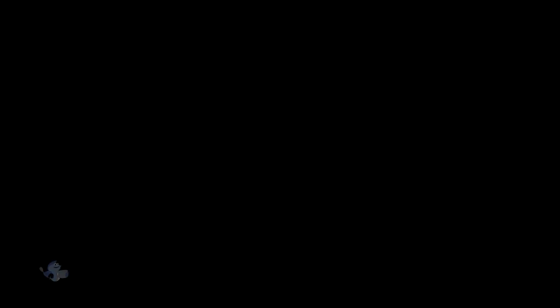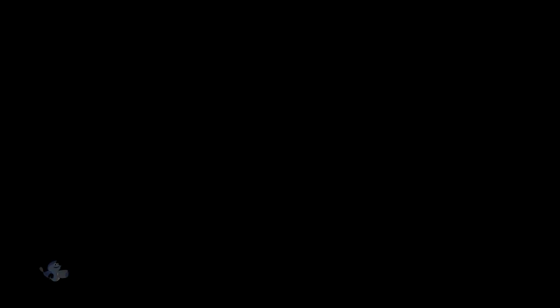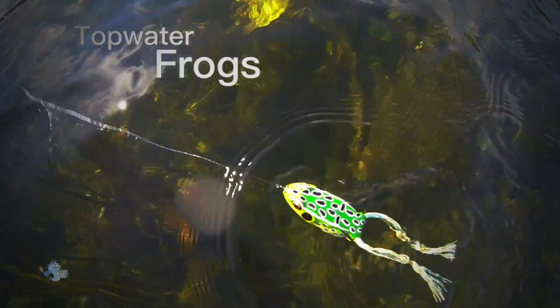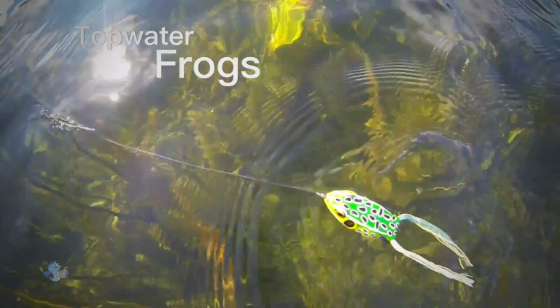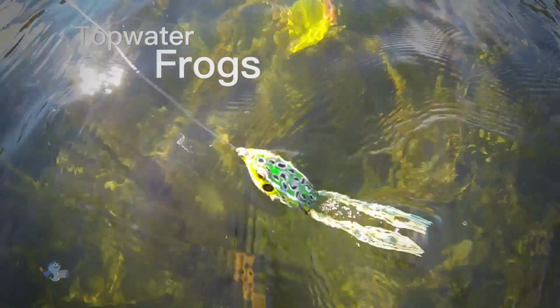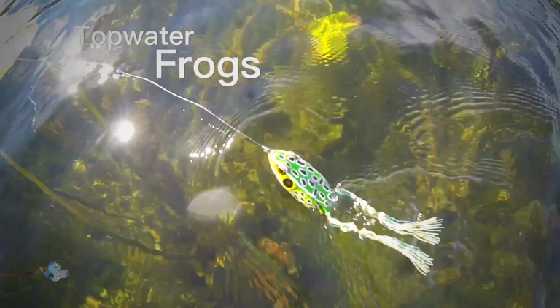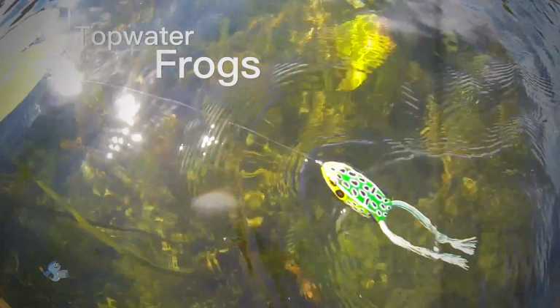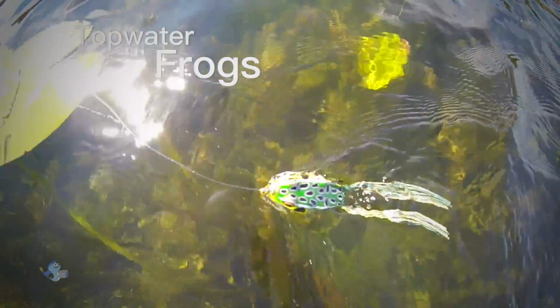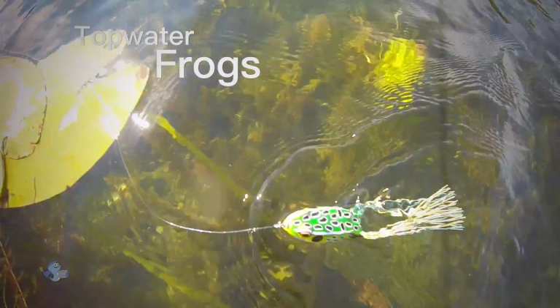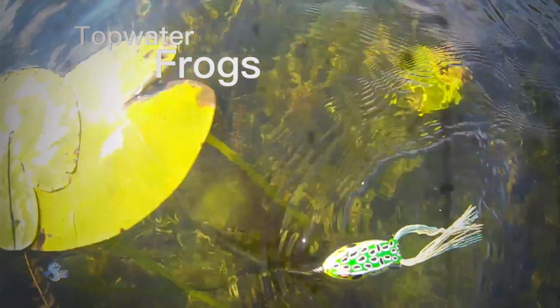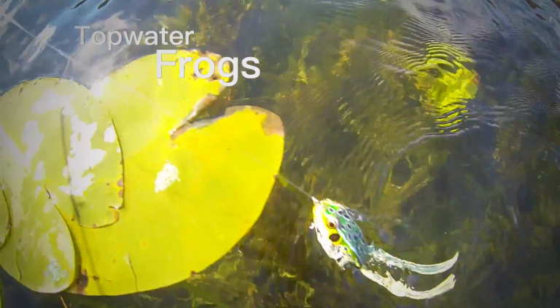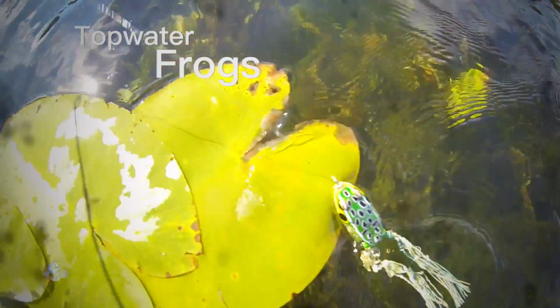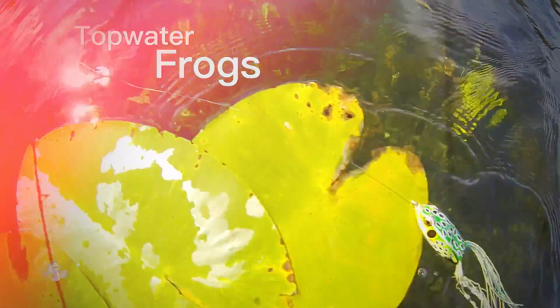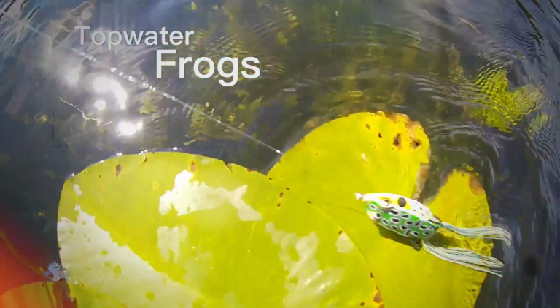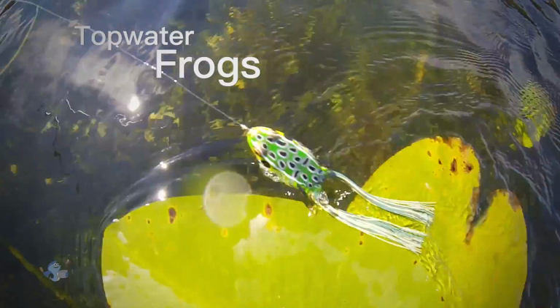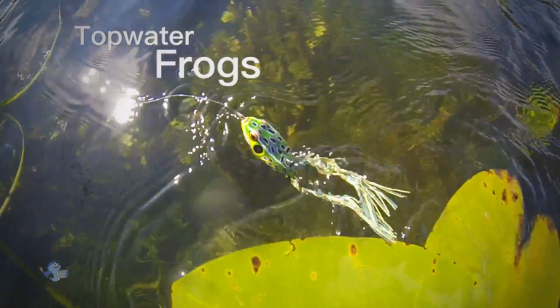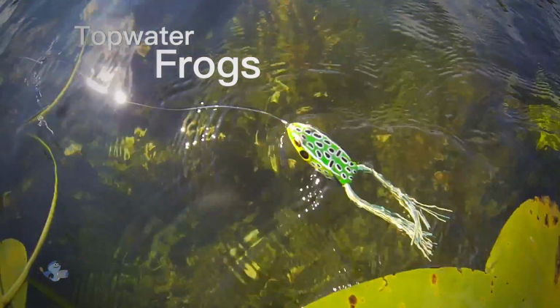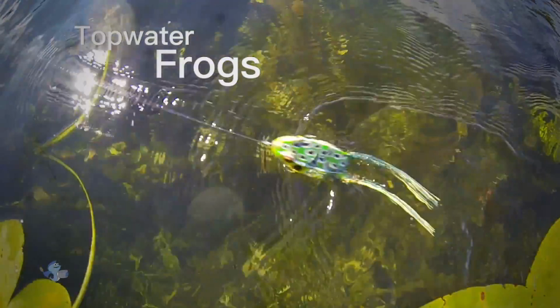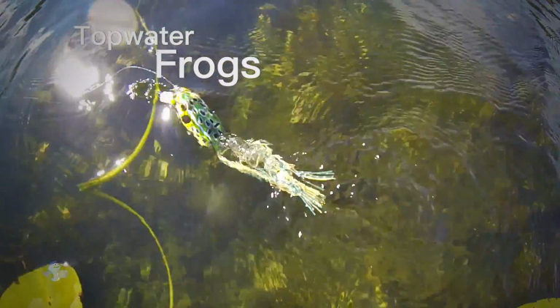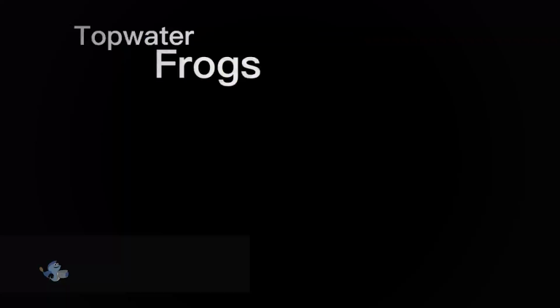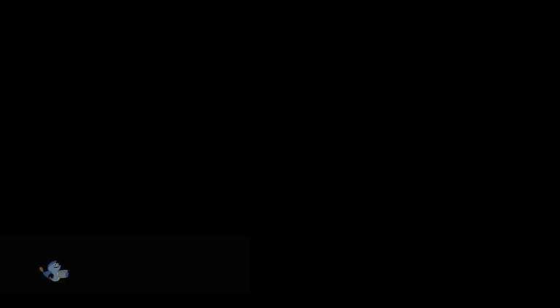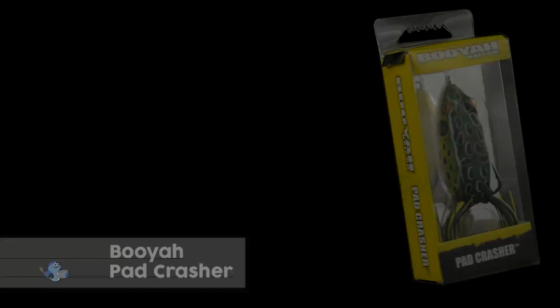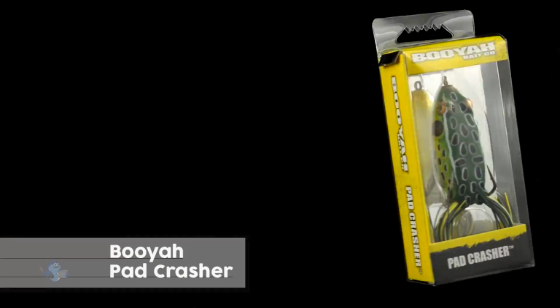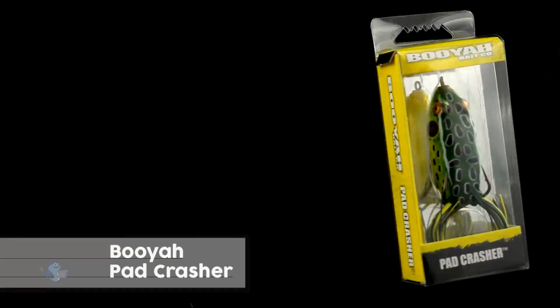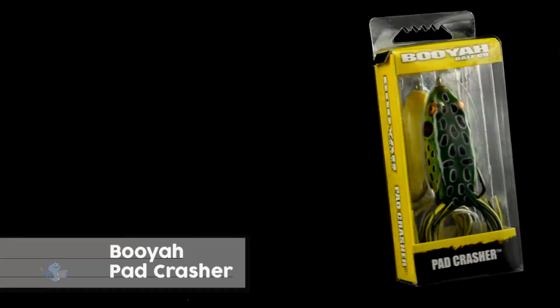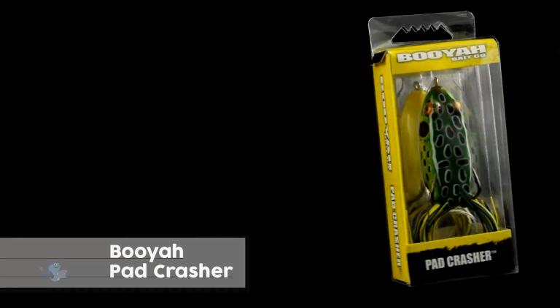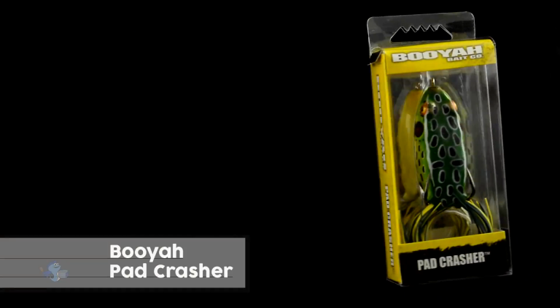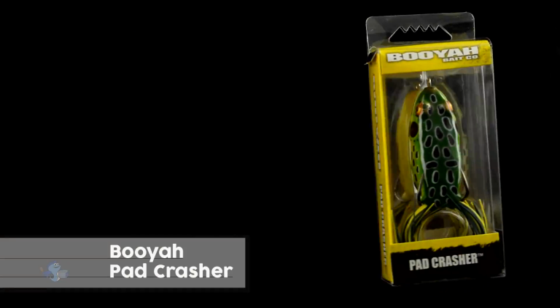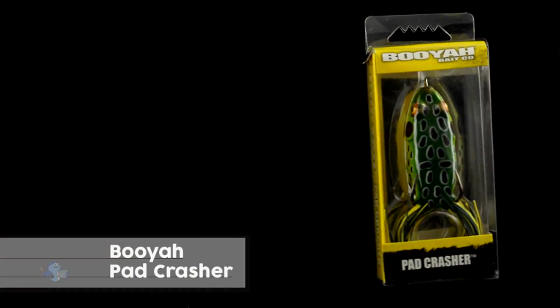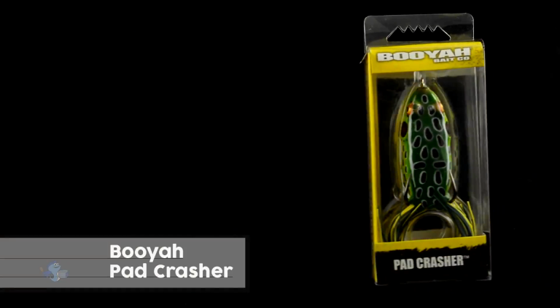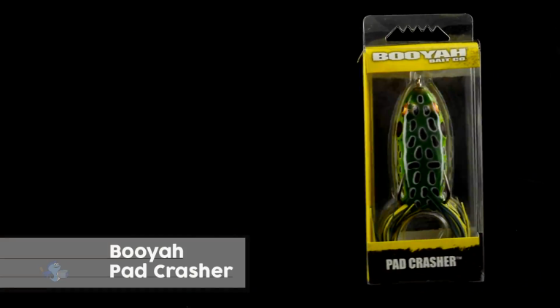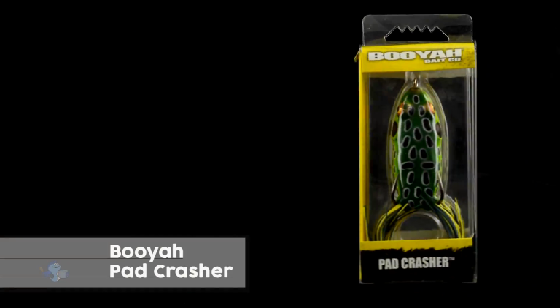On today's episode of Fish Soup, we'll be presenting the Booyah Pad Crasher.